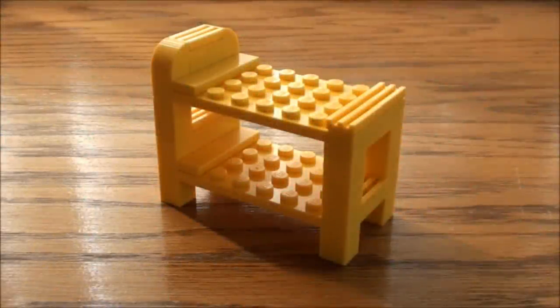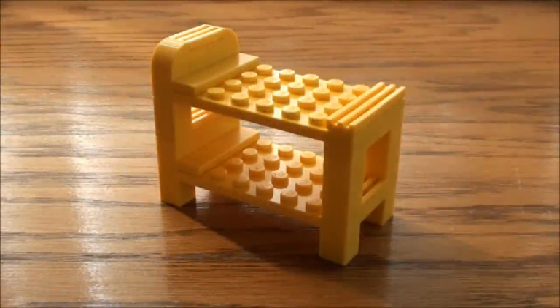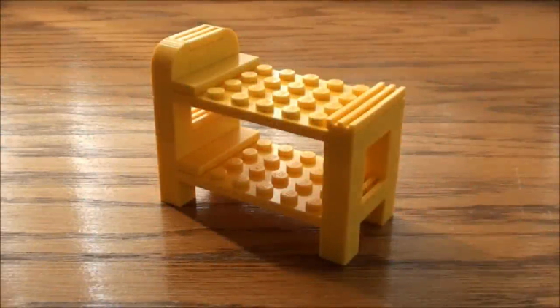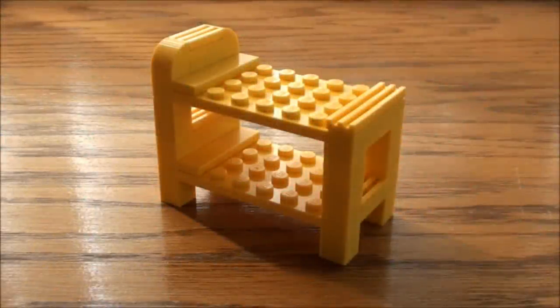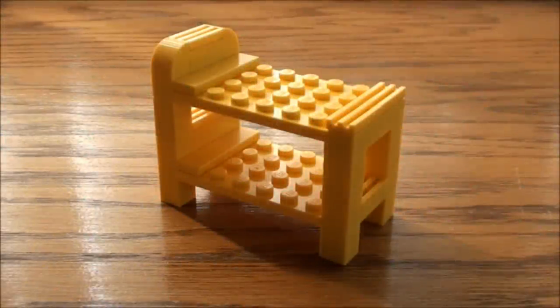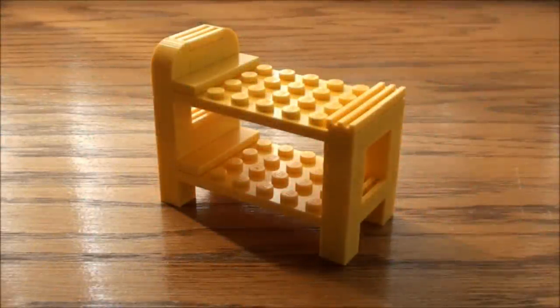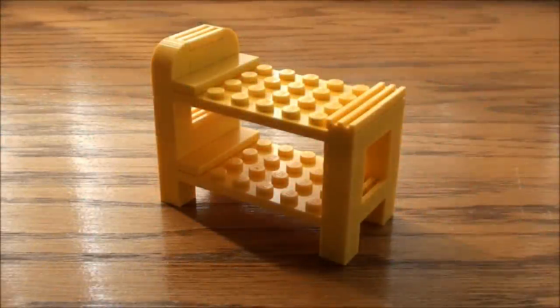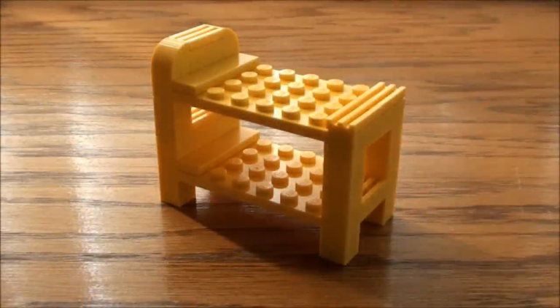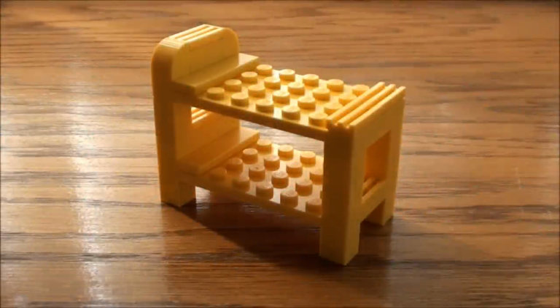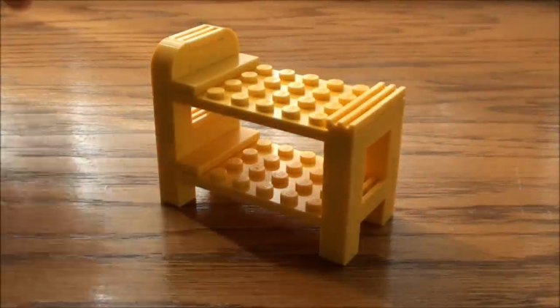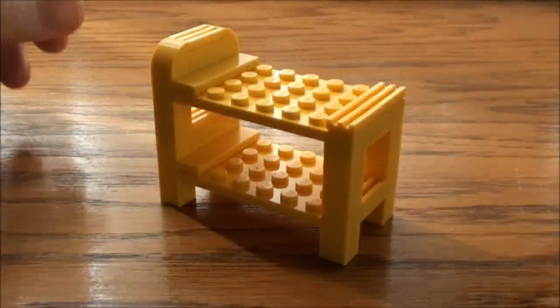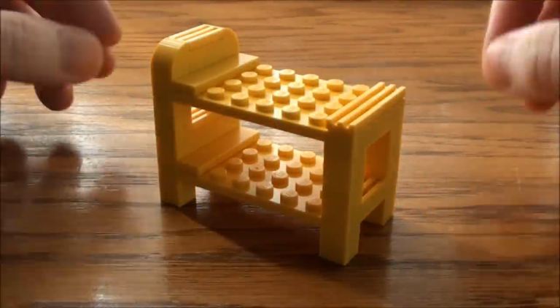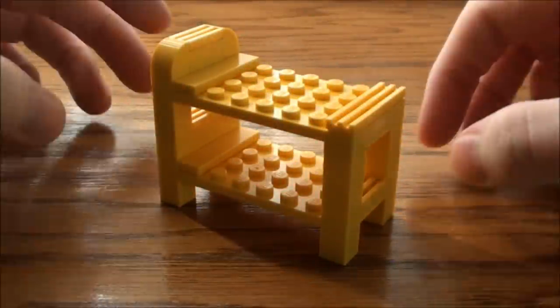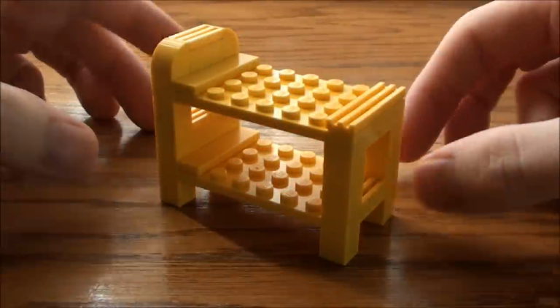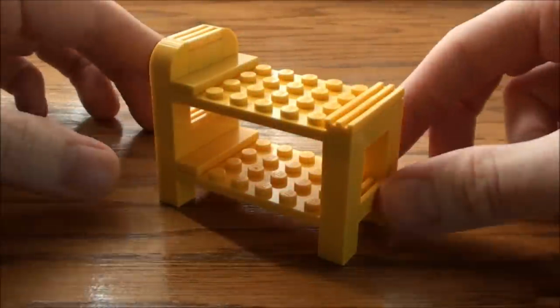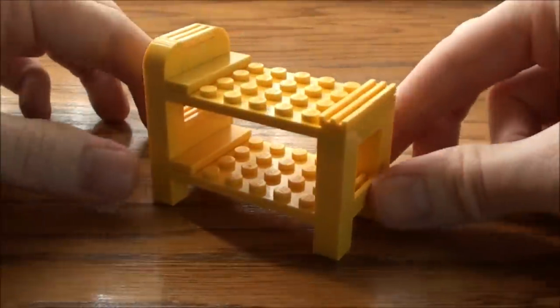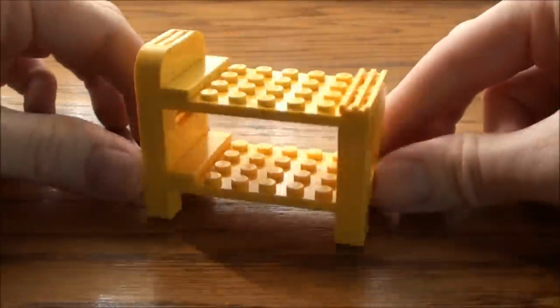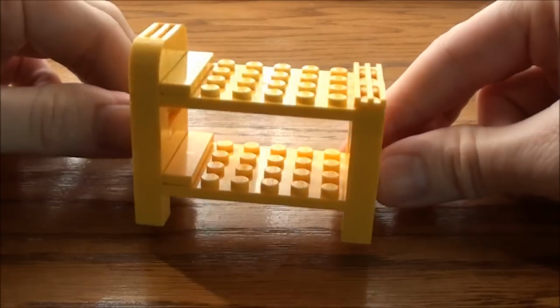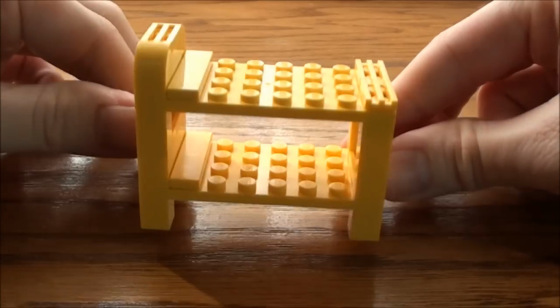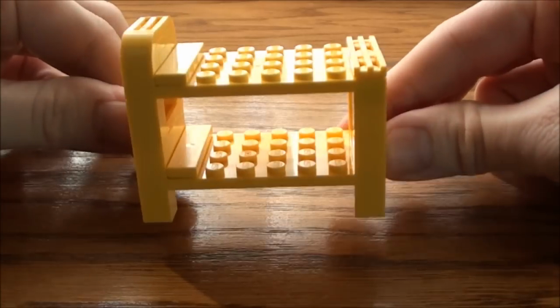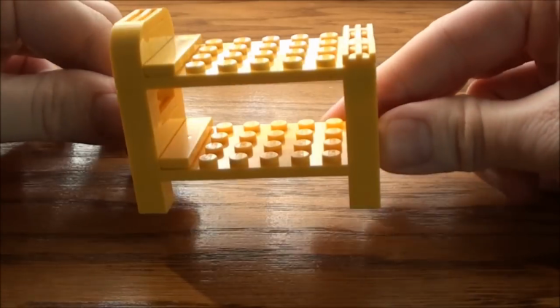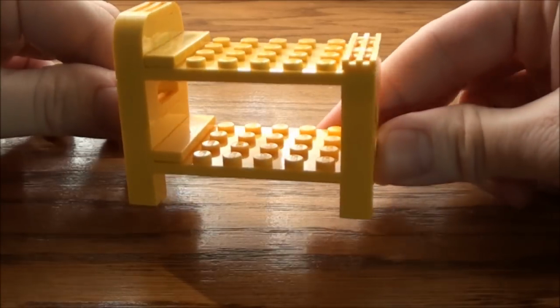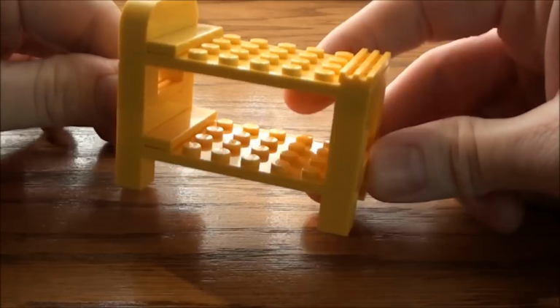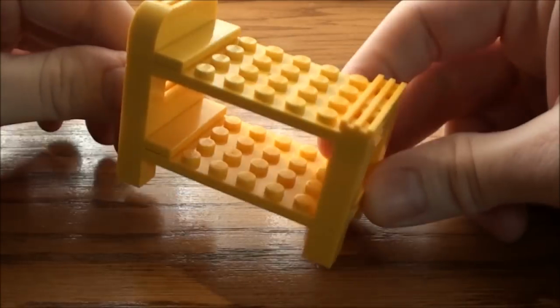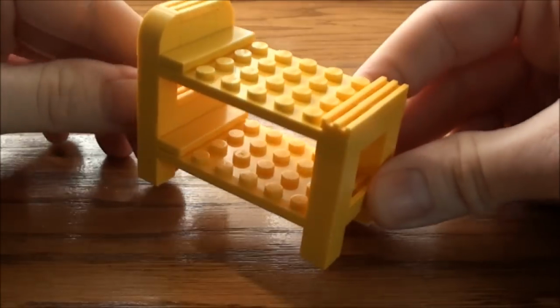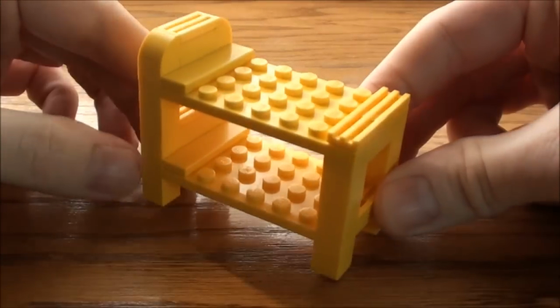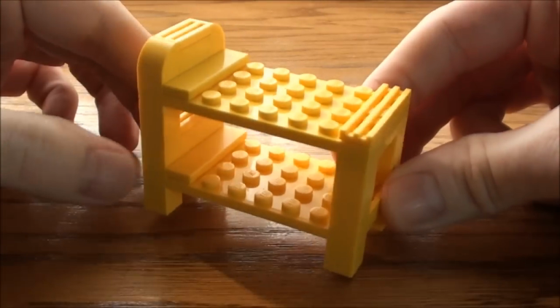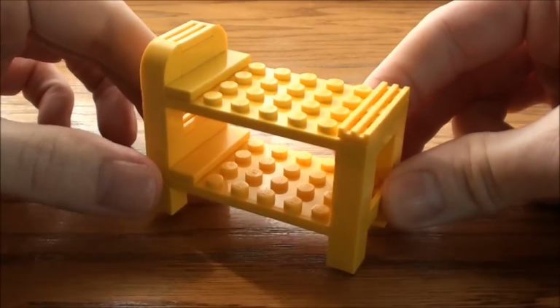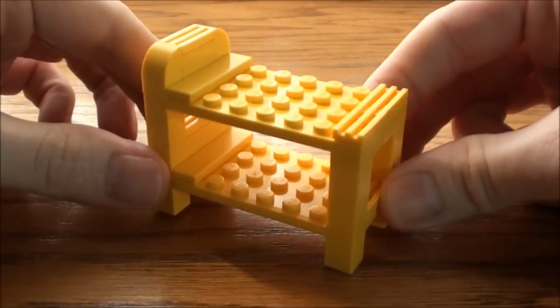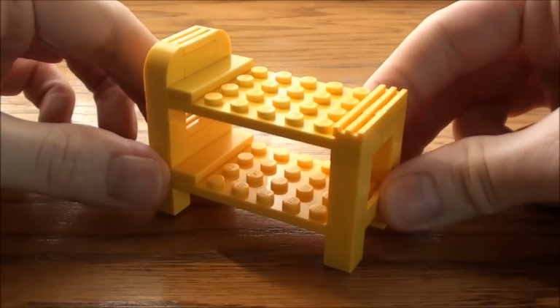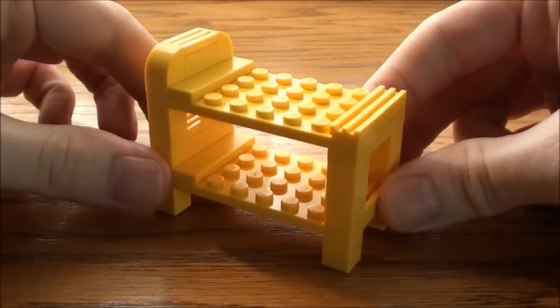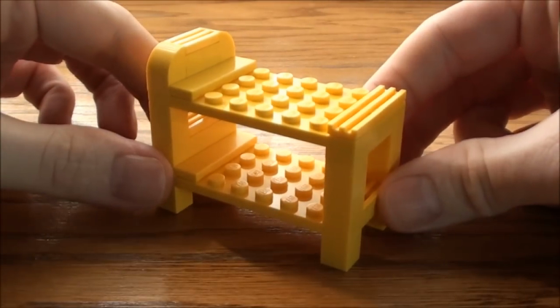Jaycephra here today with a tutorial on how to build a cool little bunk bed.